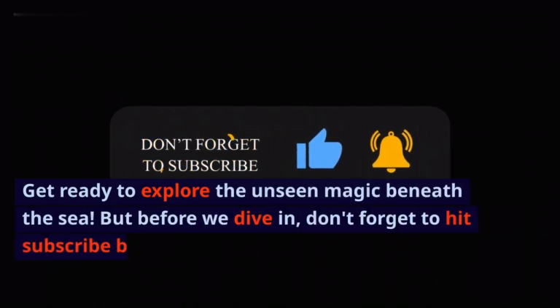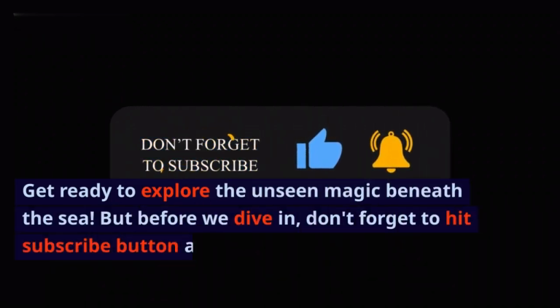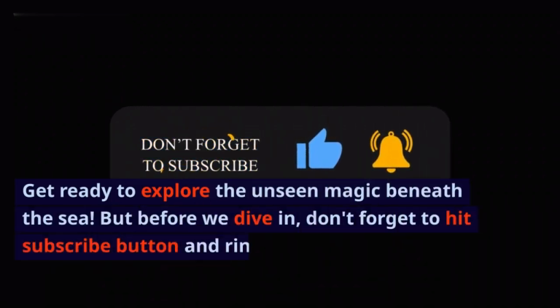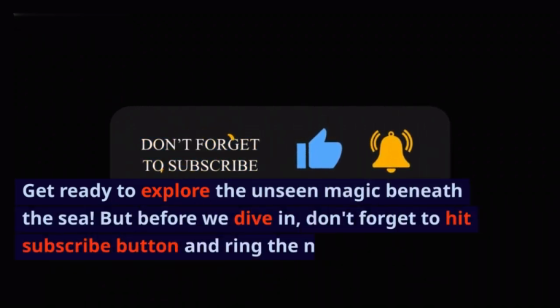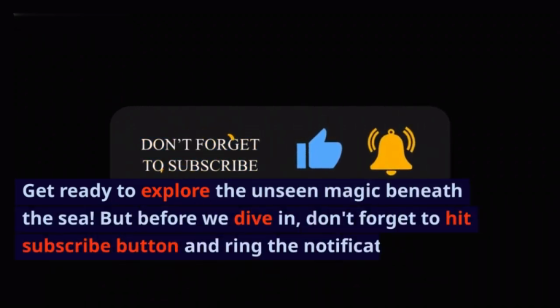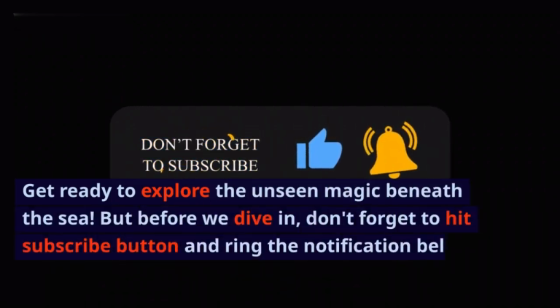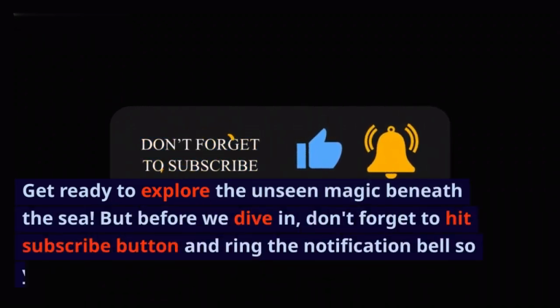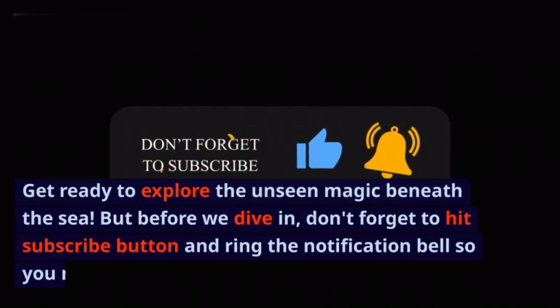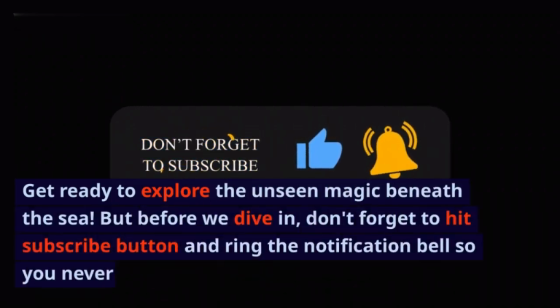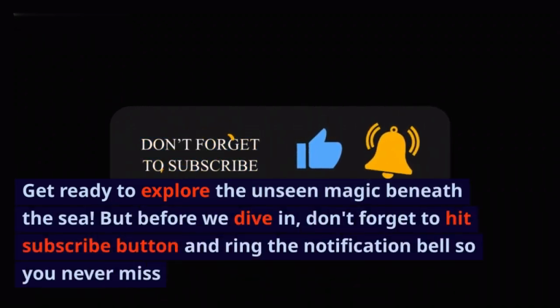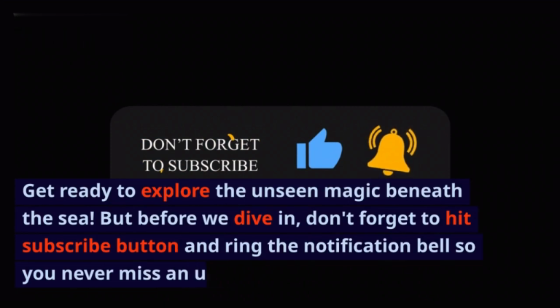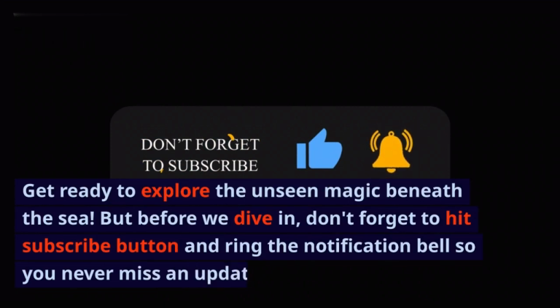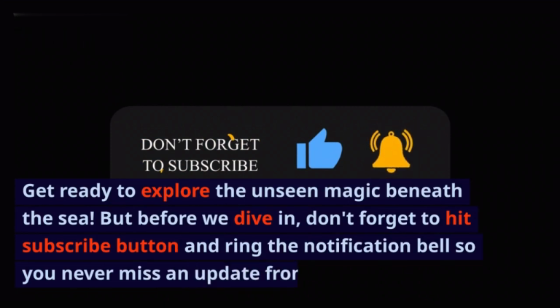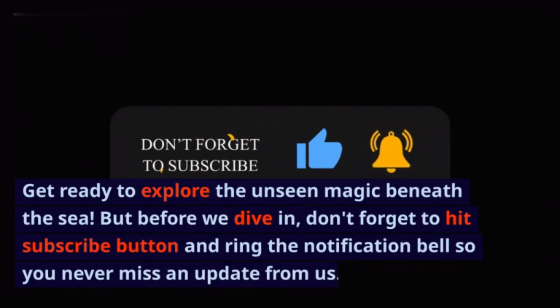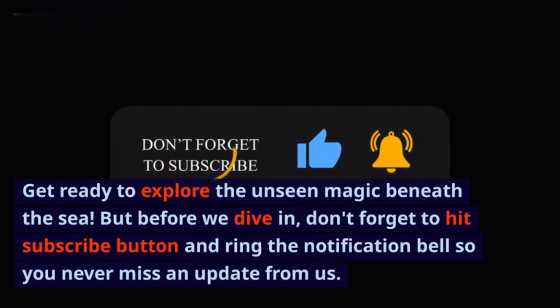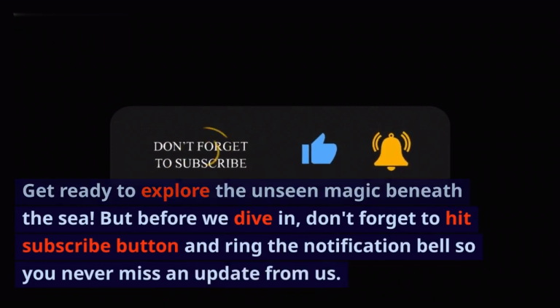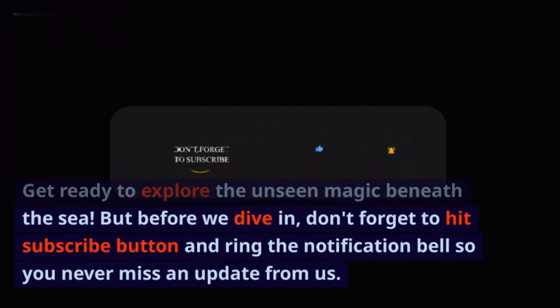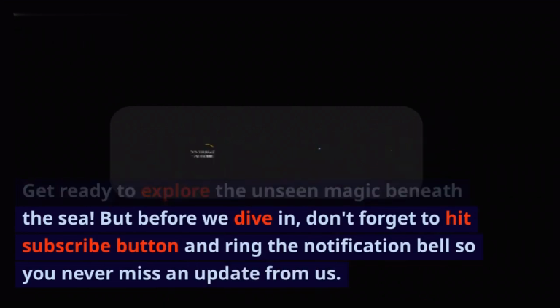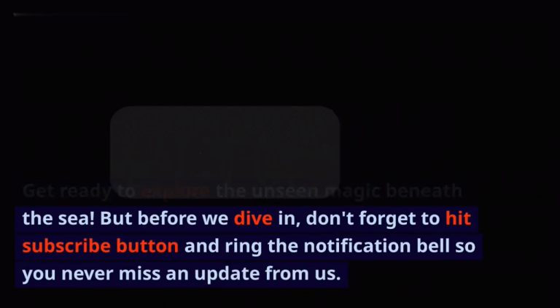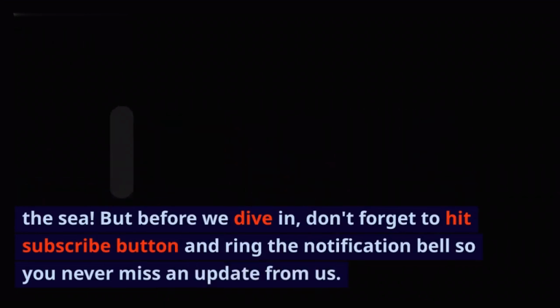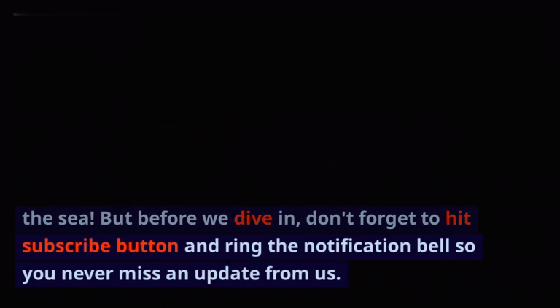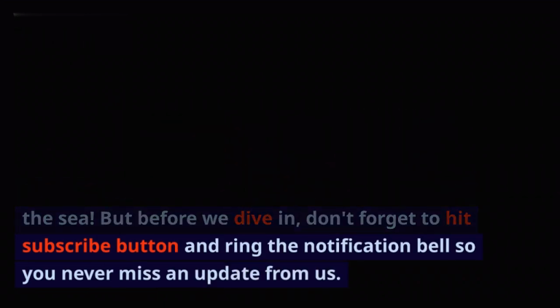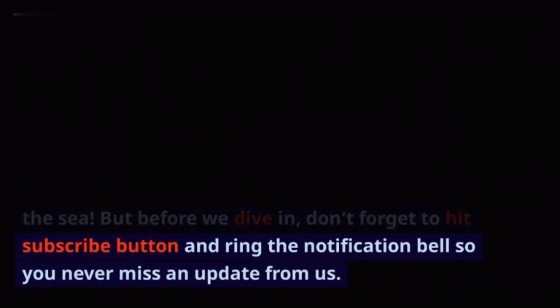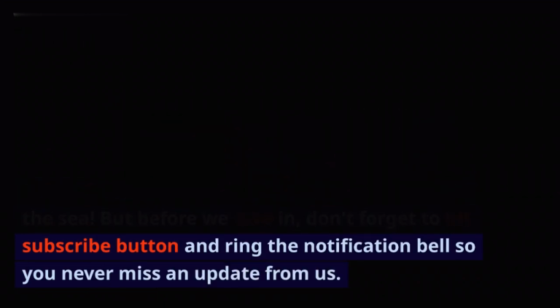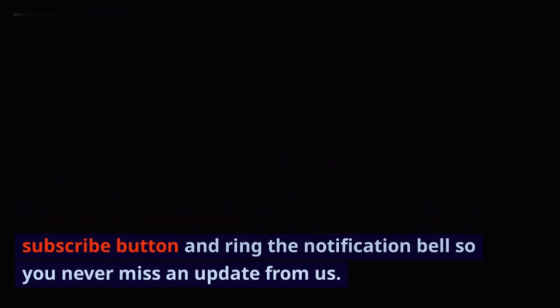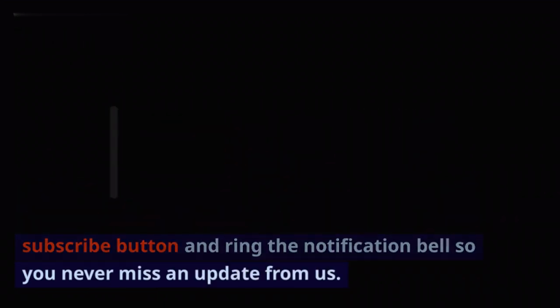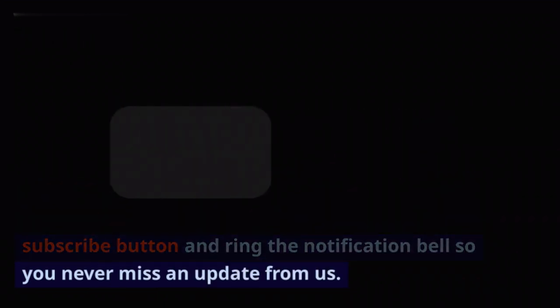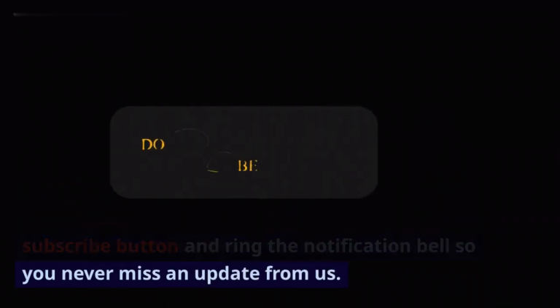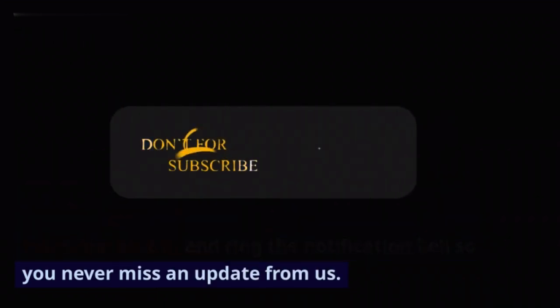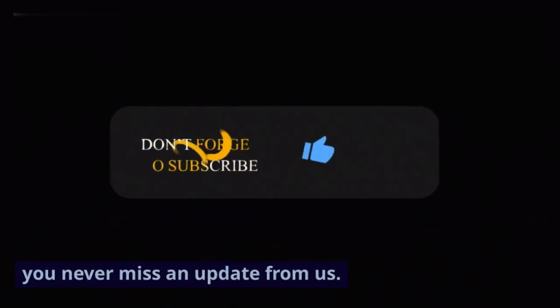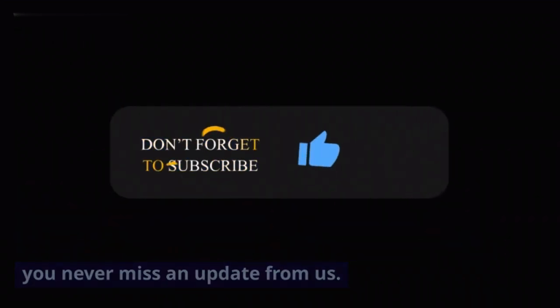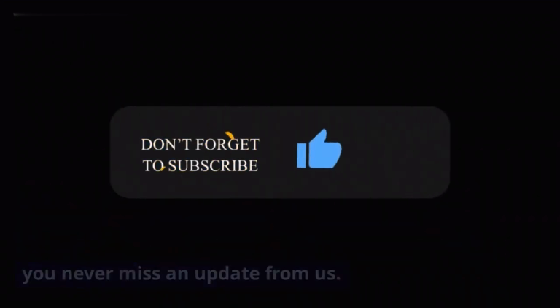But before we dive in, don't forget to hit the subscribe button and ring the notification bell so you never miss an update from us.